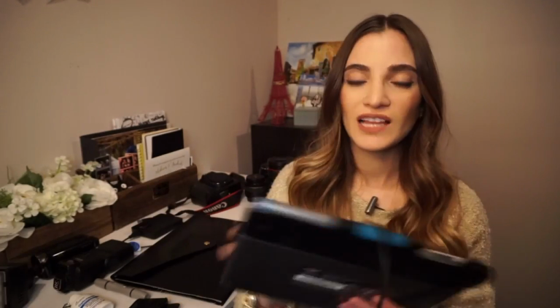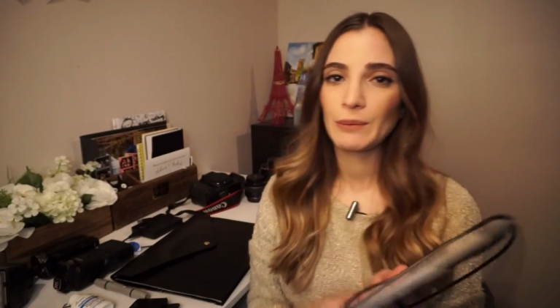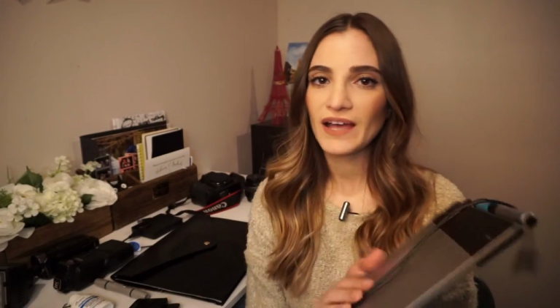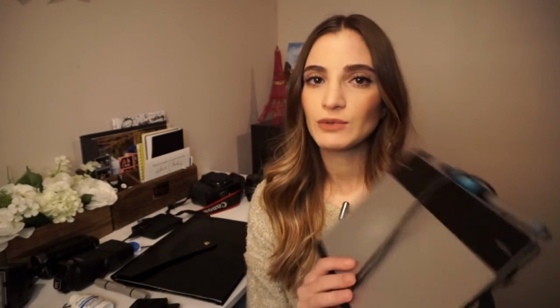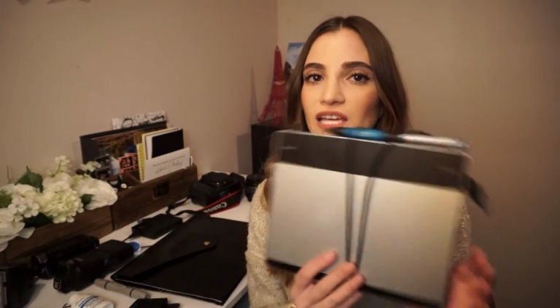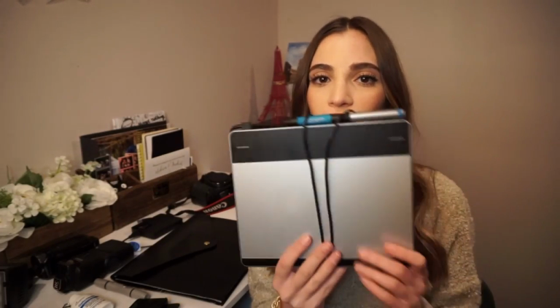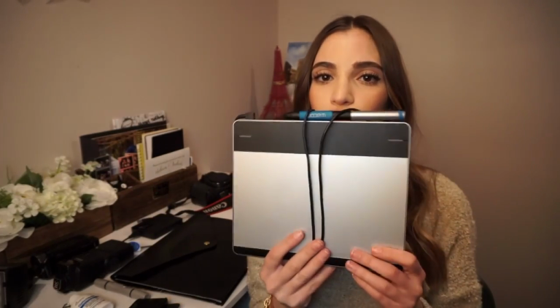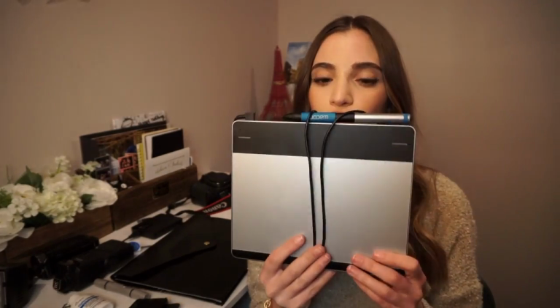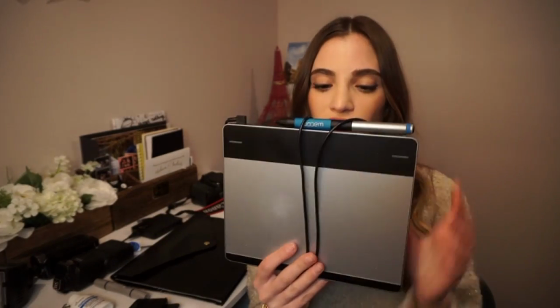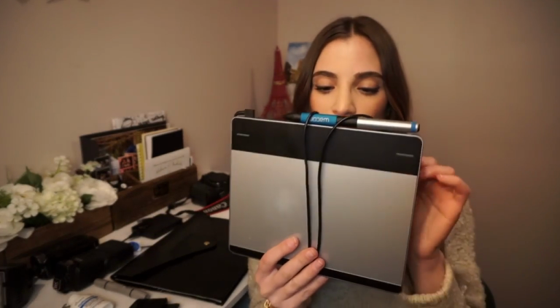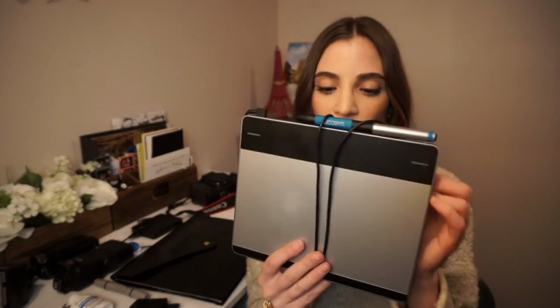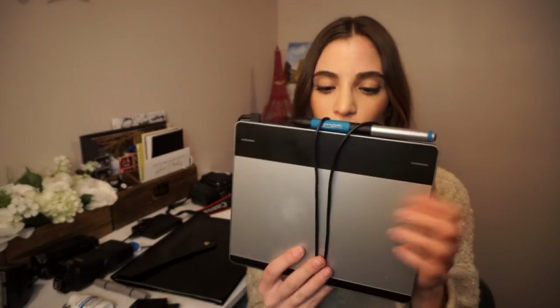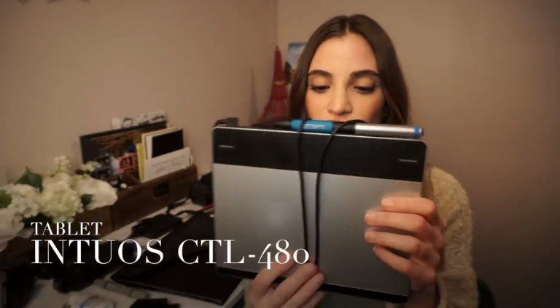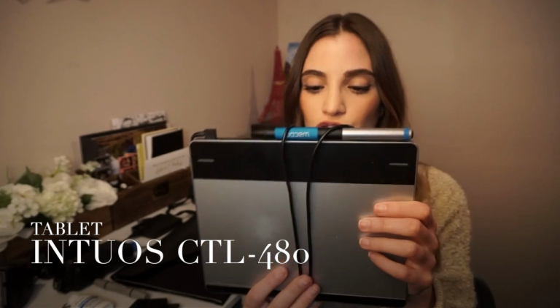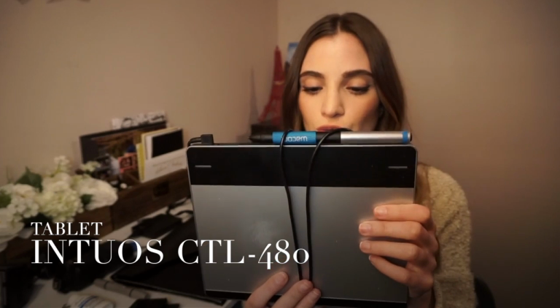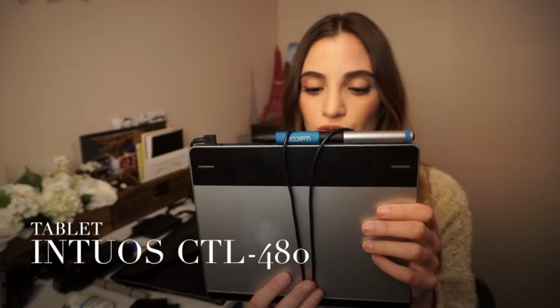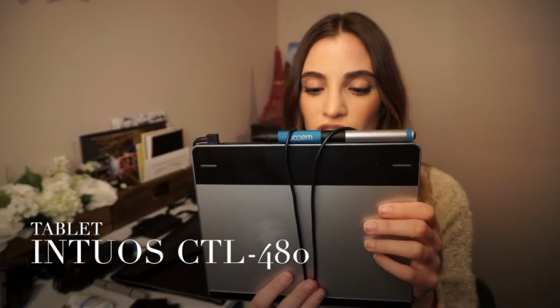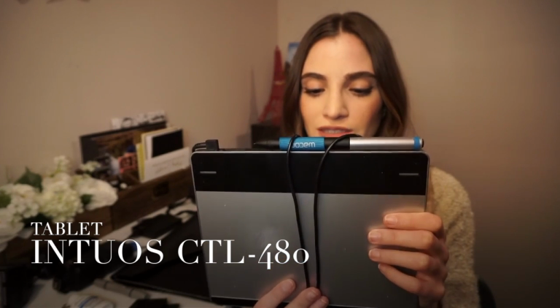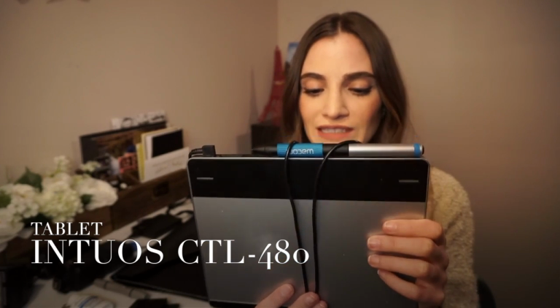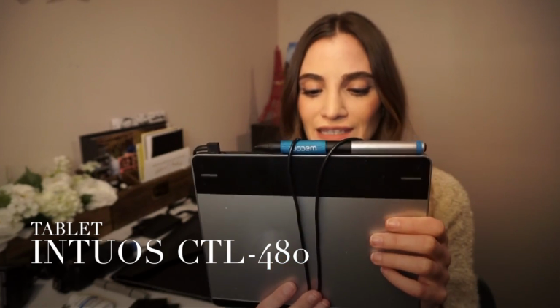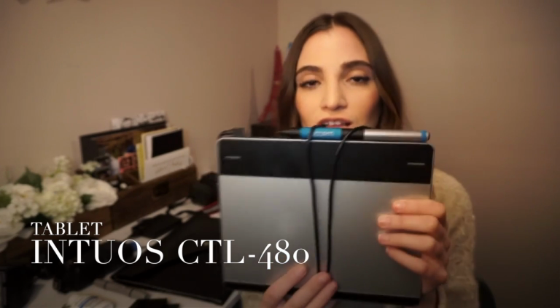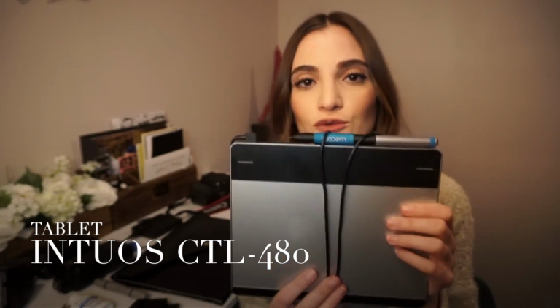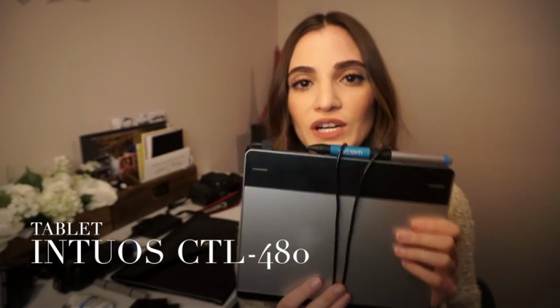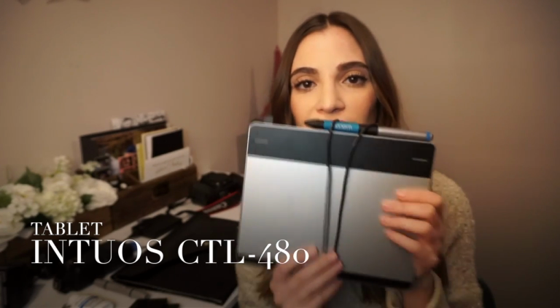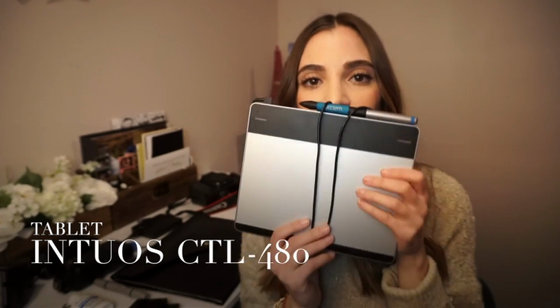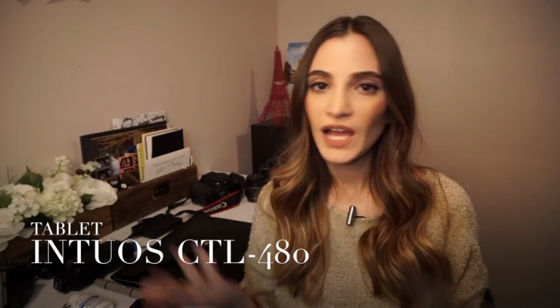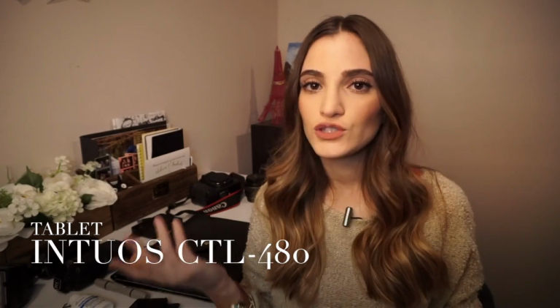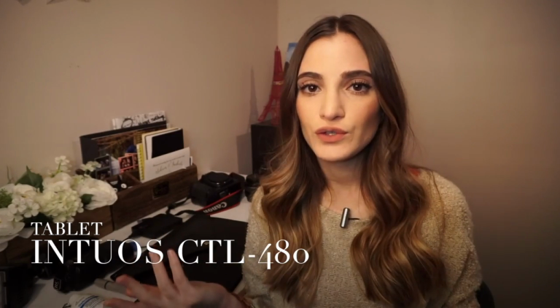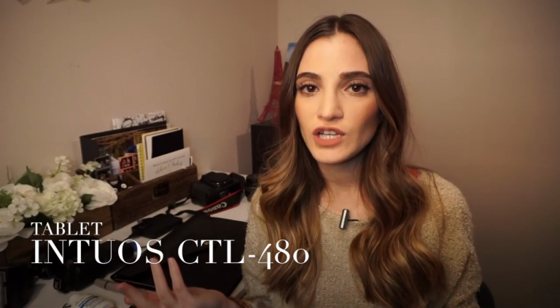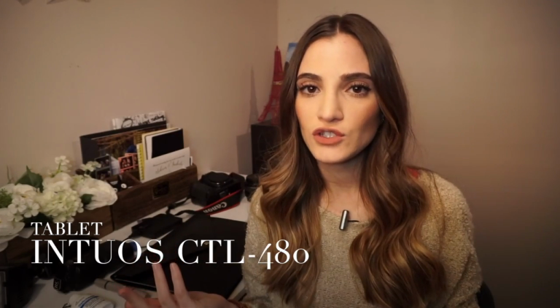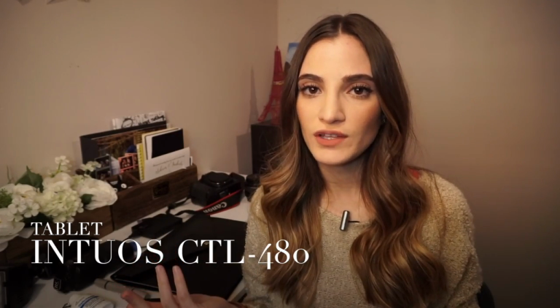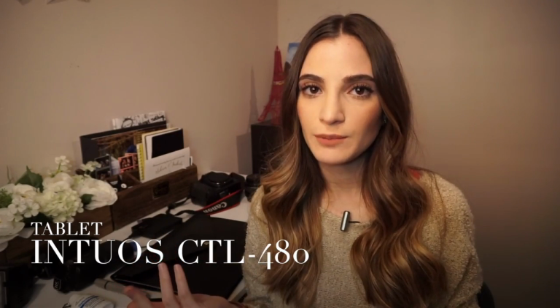A lot of people ask me what tablet I use to retouch. I use the Intuos CTL 480. I use it for retouching all the time.